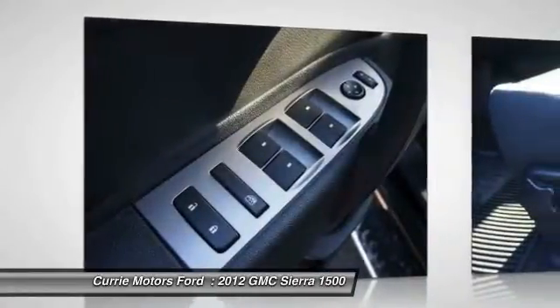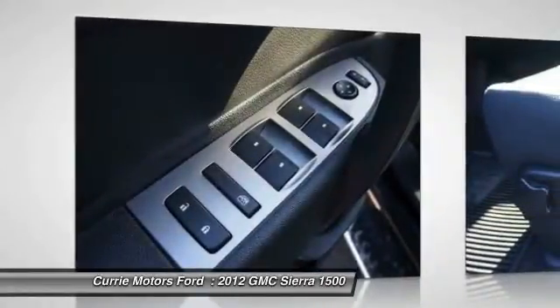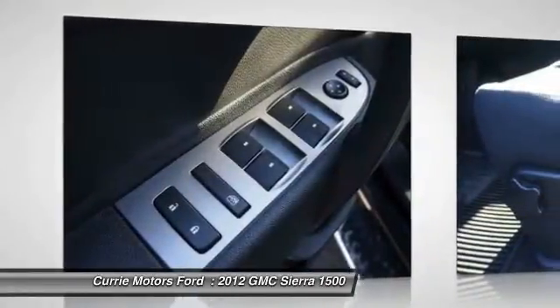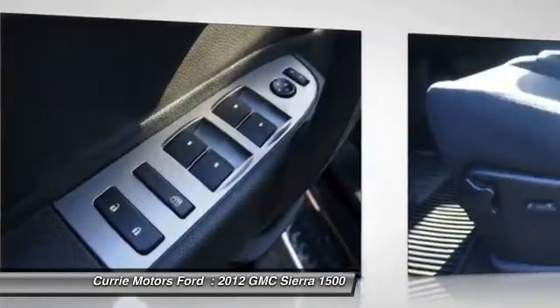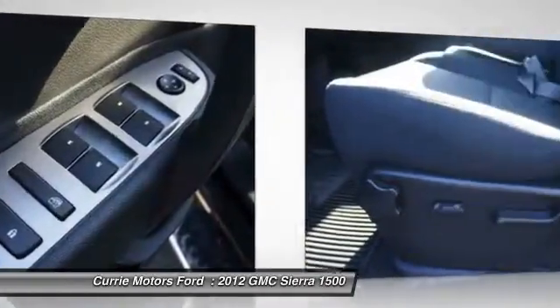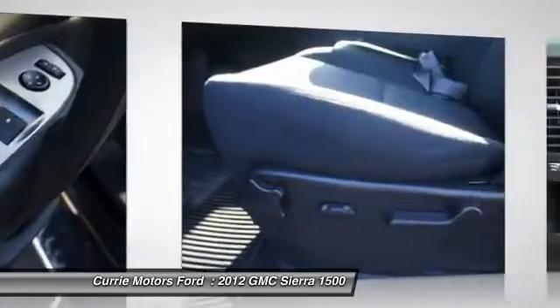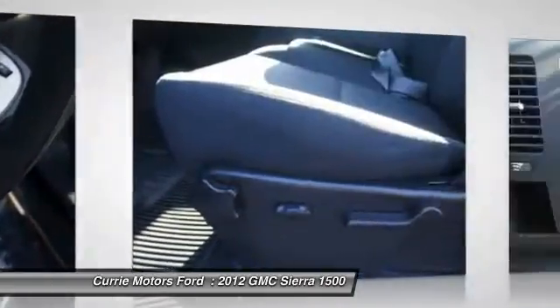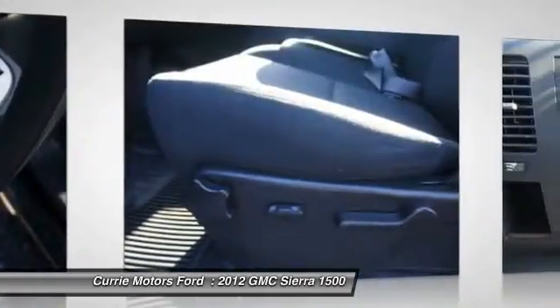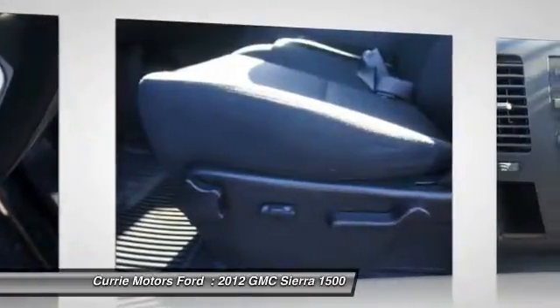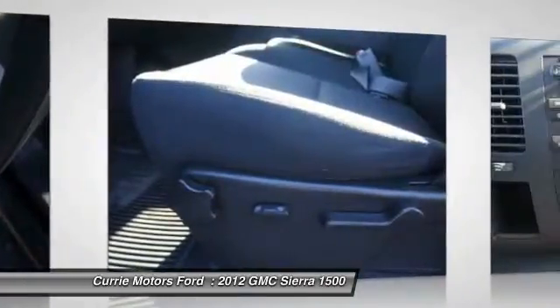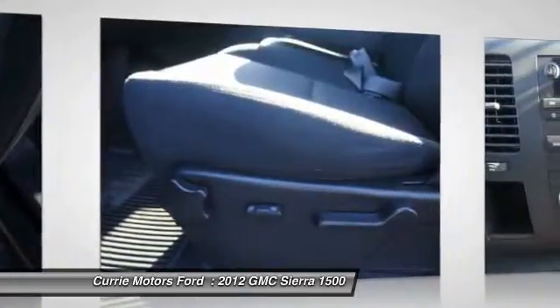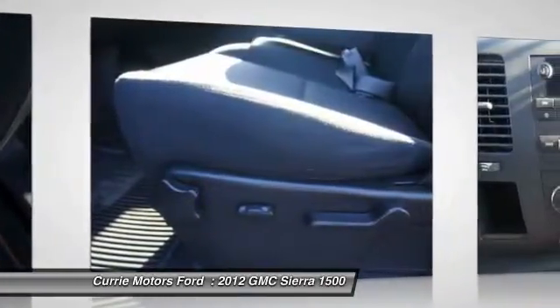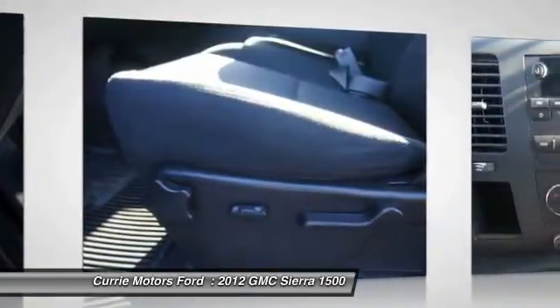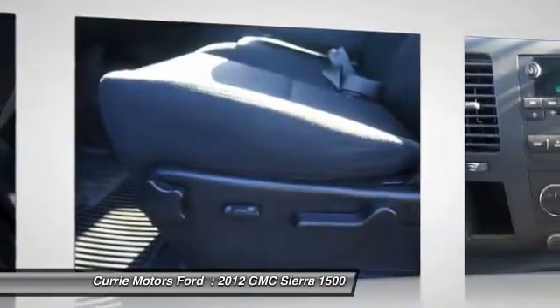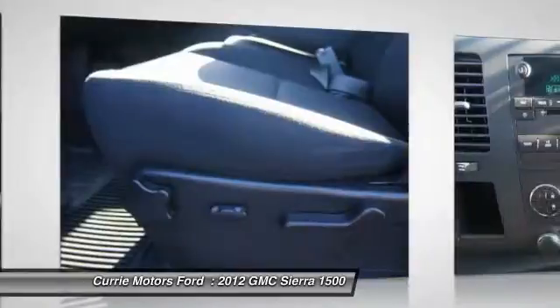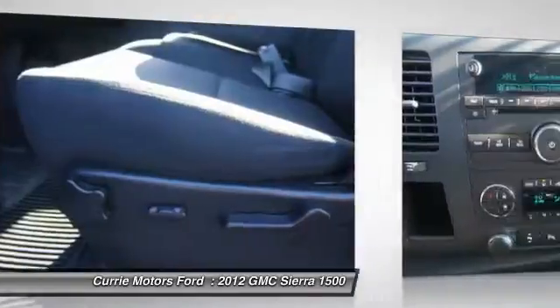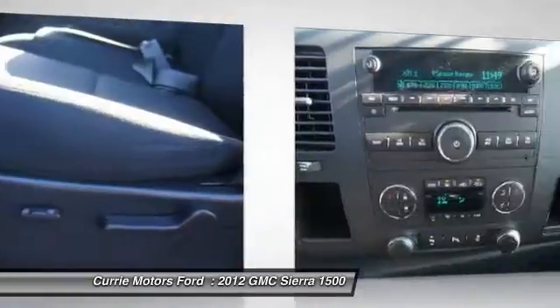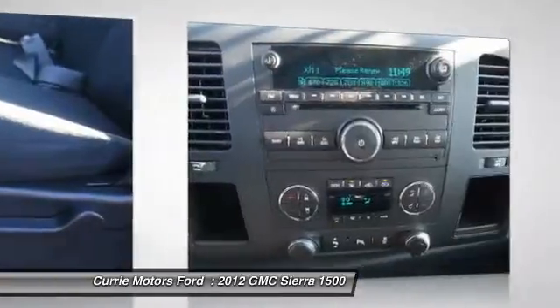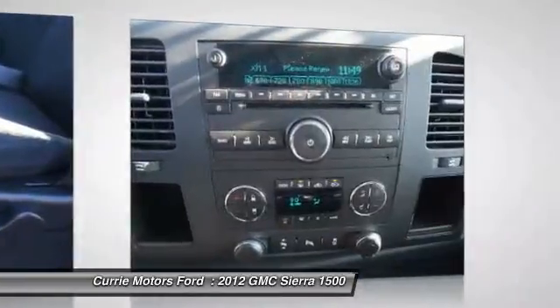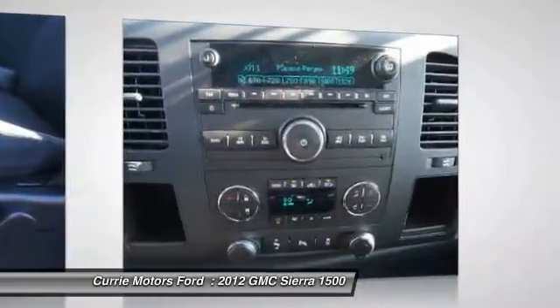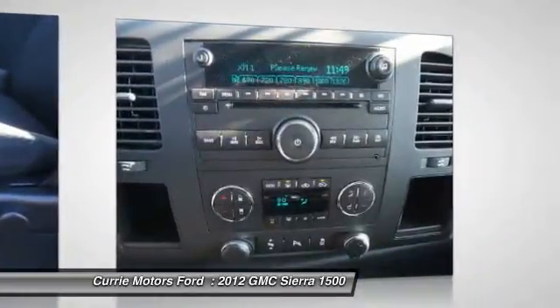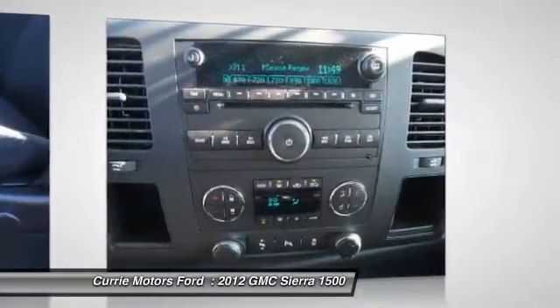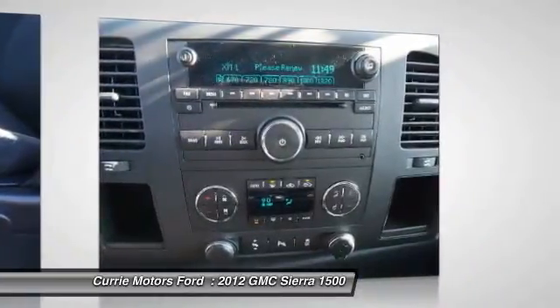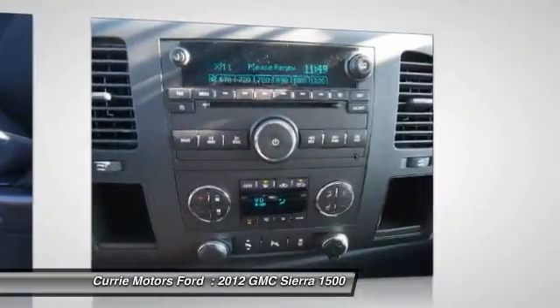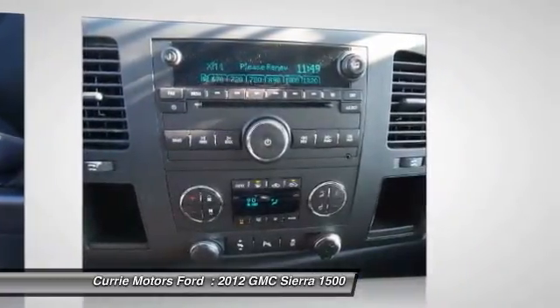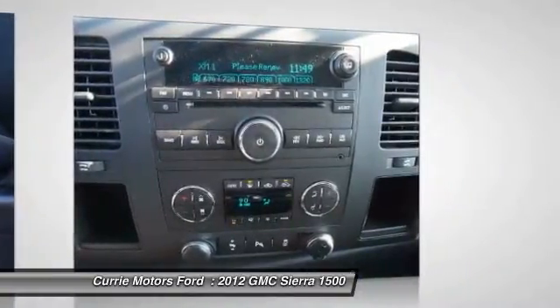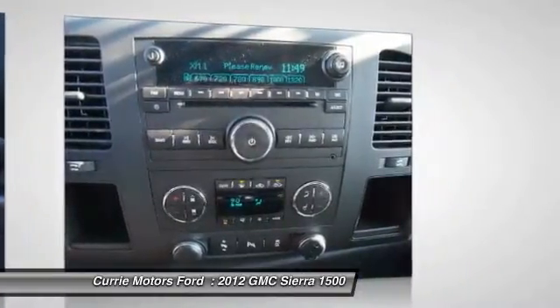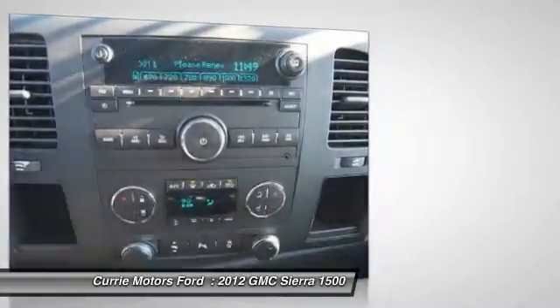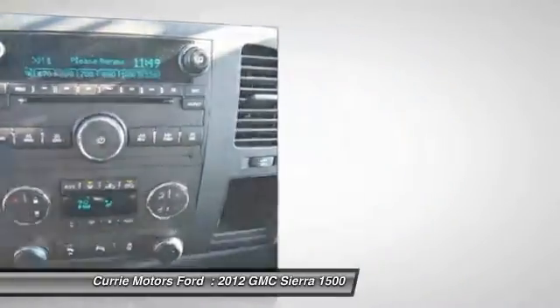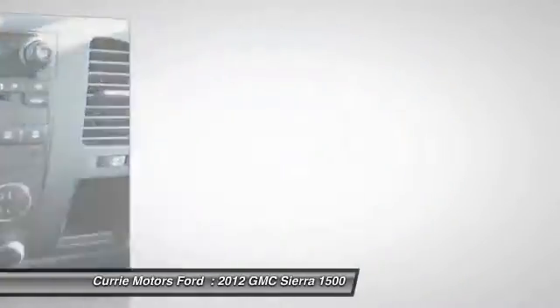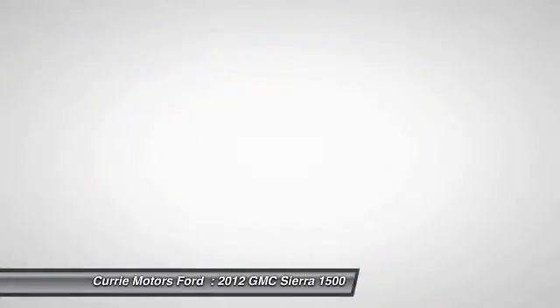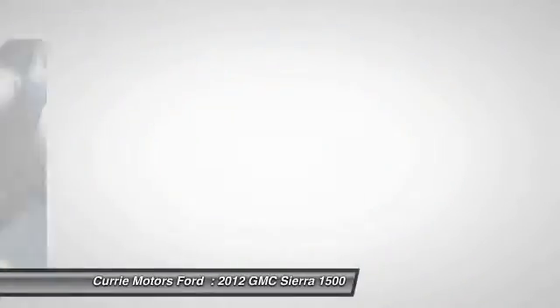Alloy wheels, cruise control, AM FM stereo with CD player, power windows, and compass.